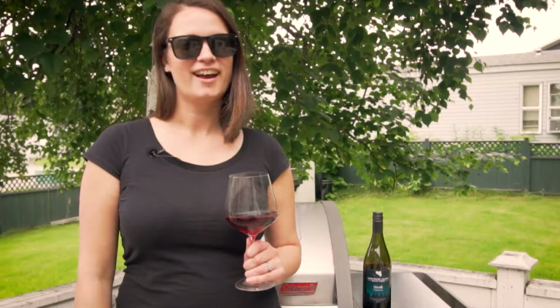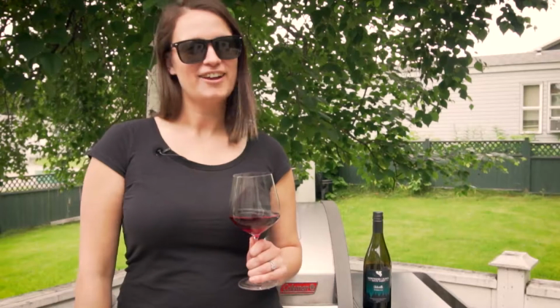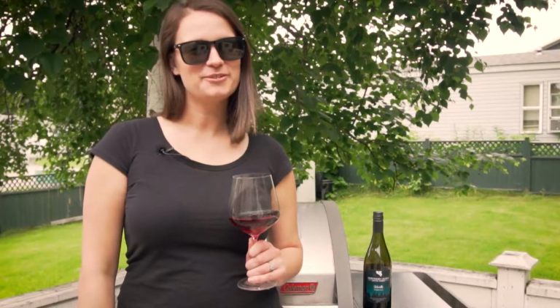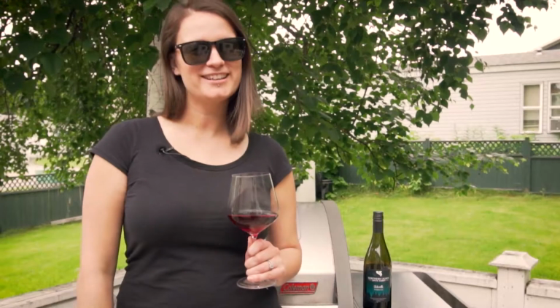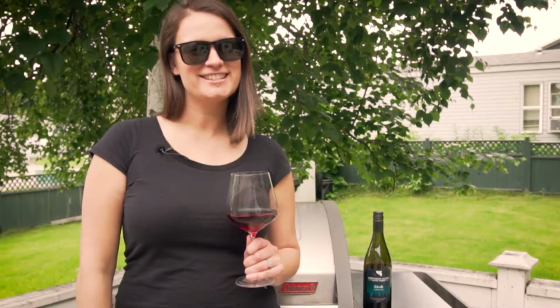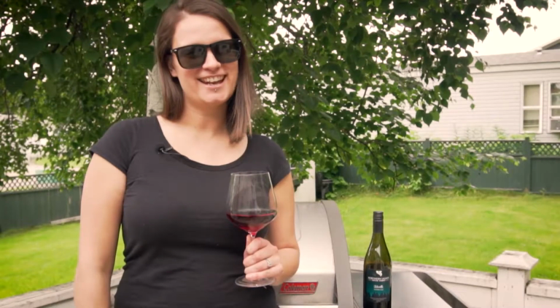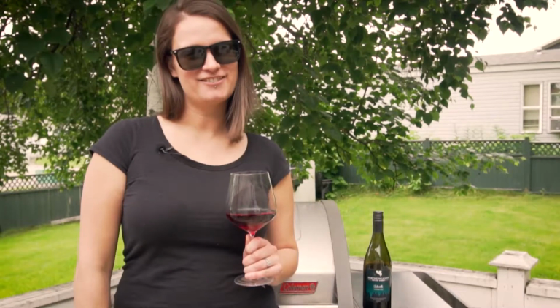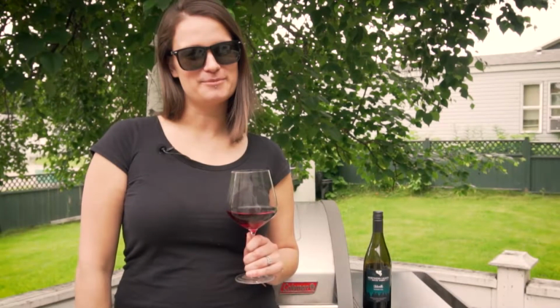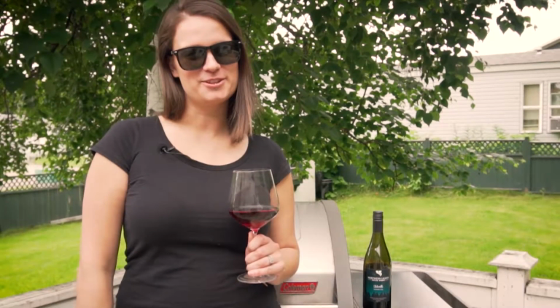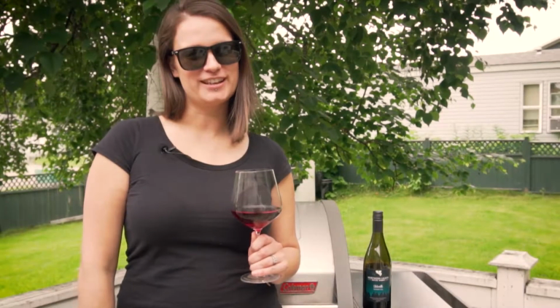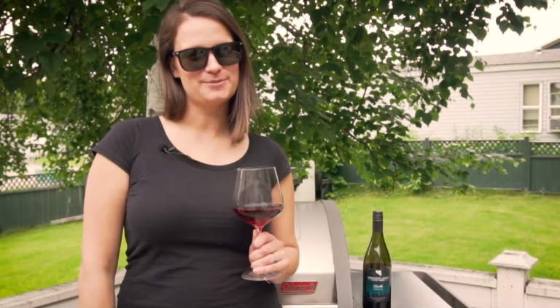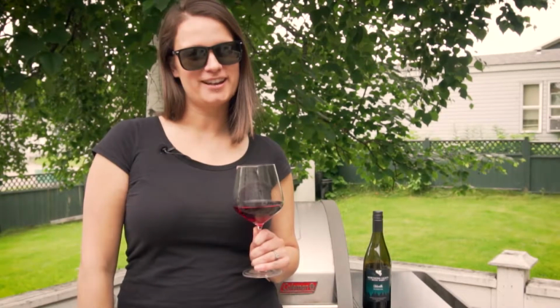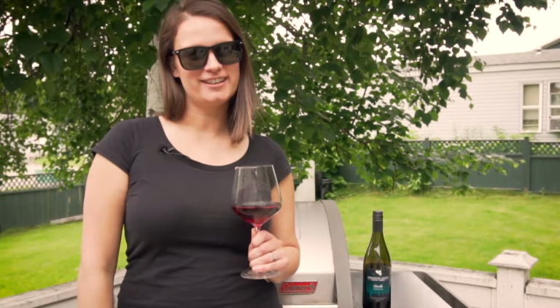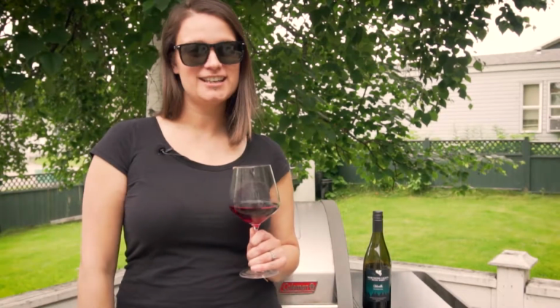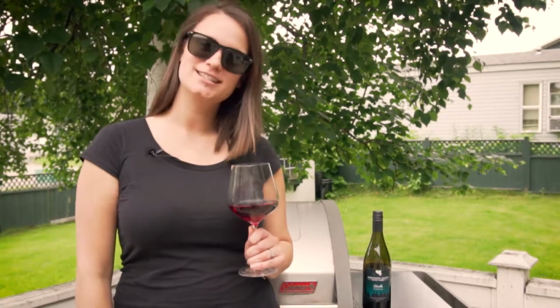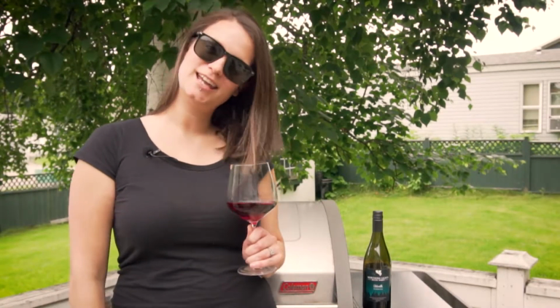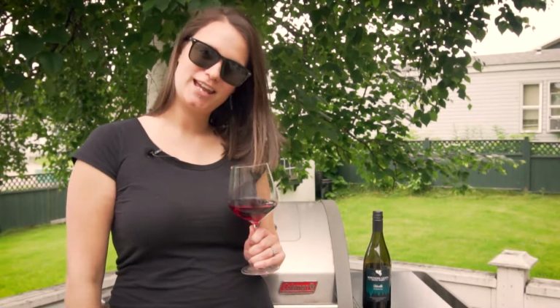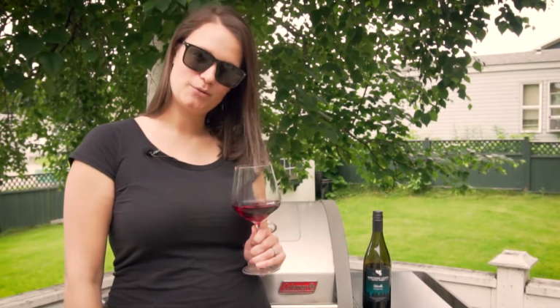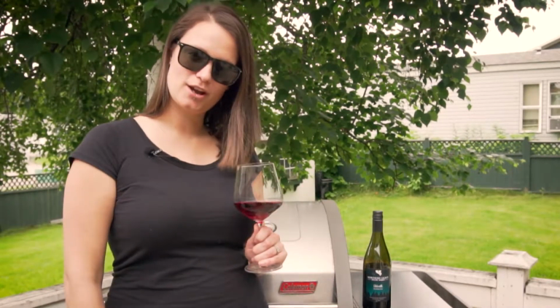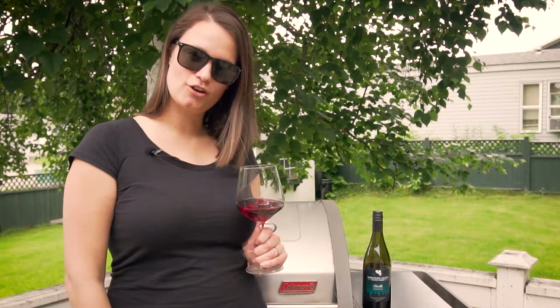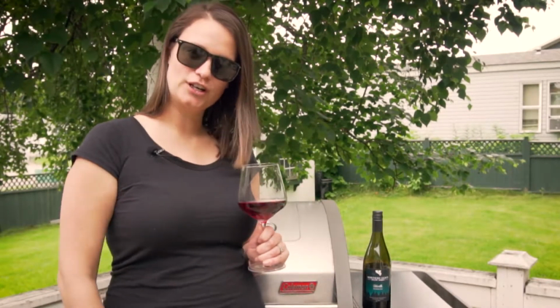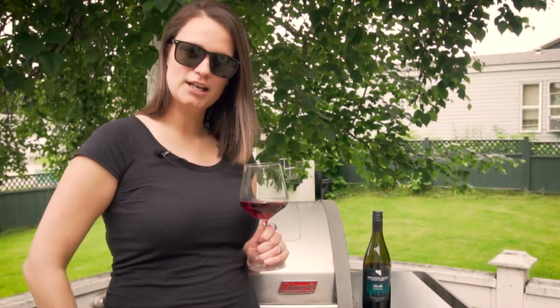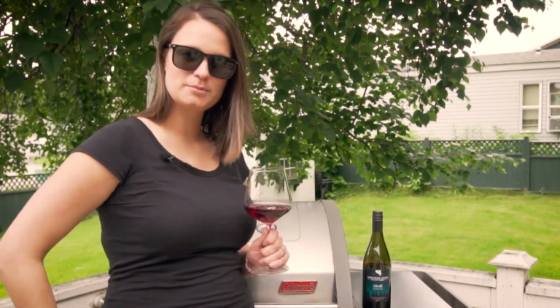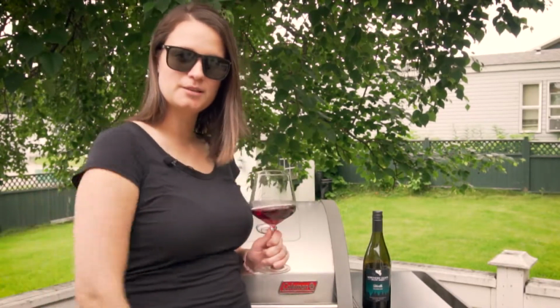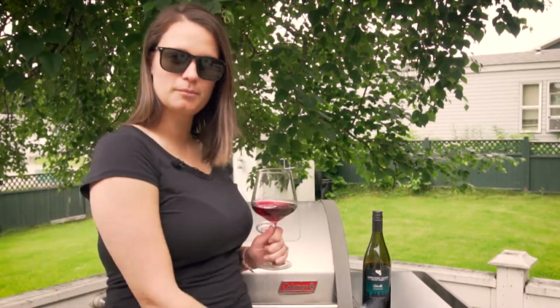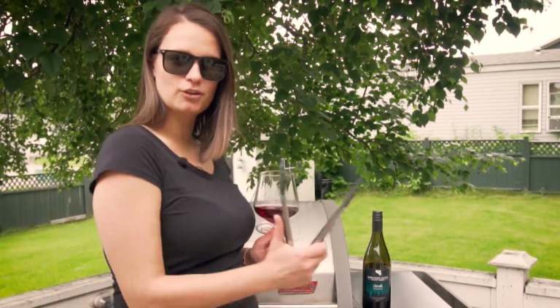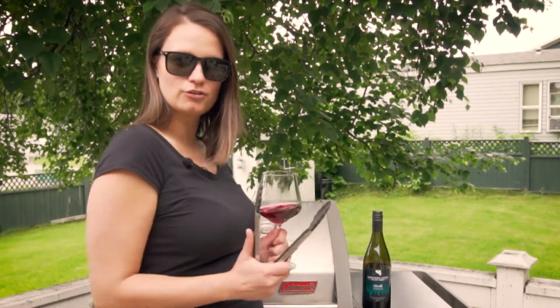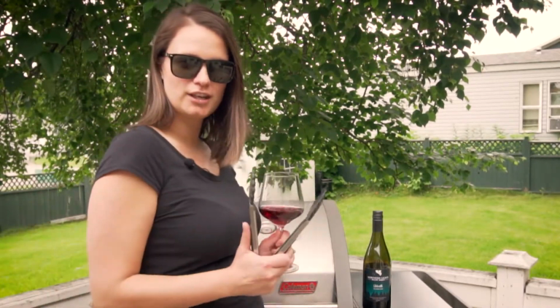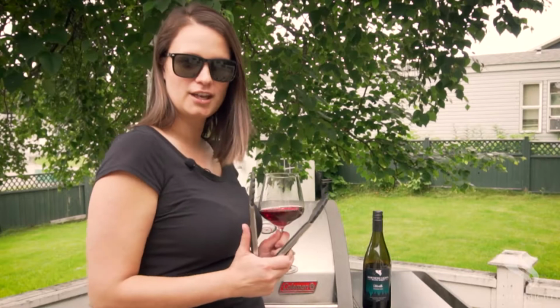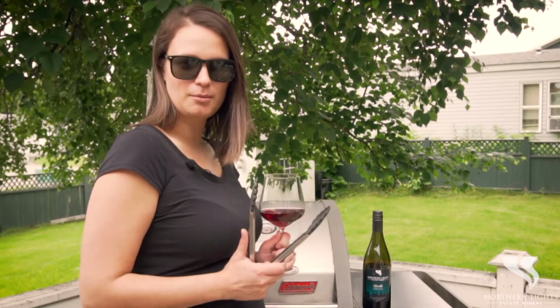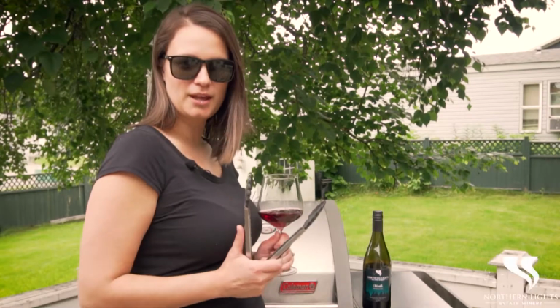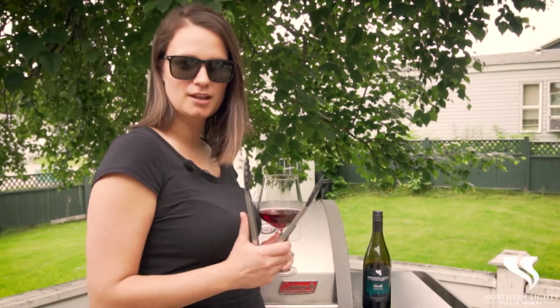Hi everyone, it's Anna from Northern Lights Winery and today we are grilling up some Greek eggplant.